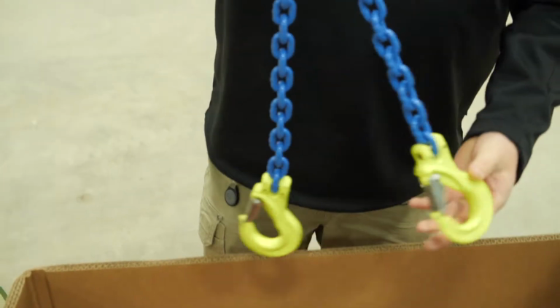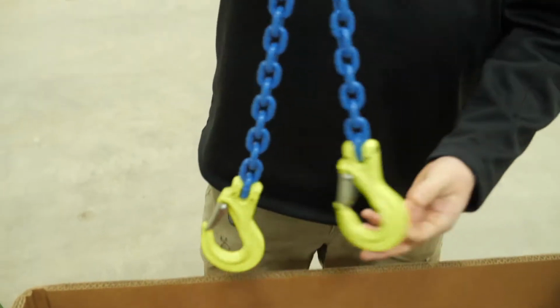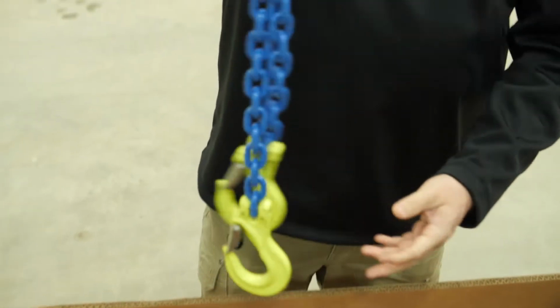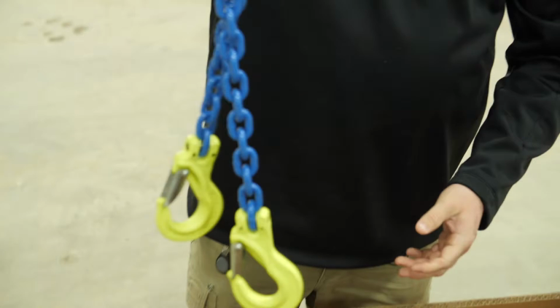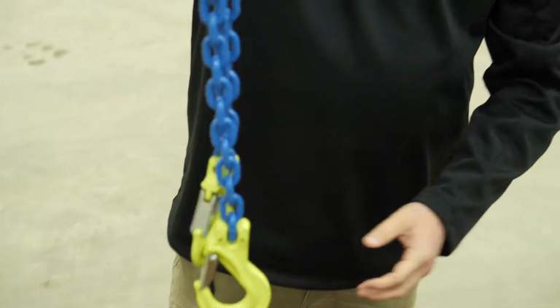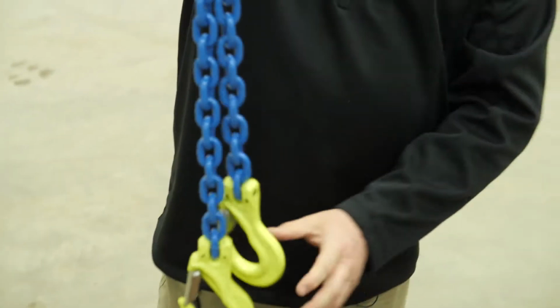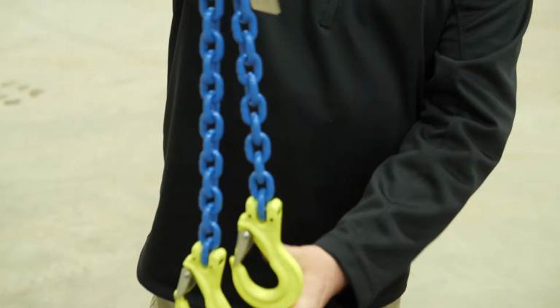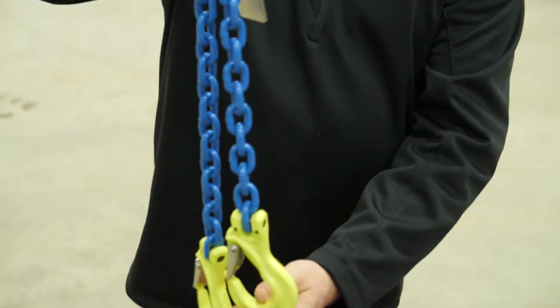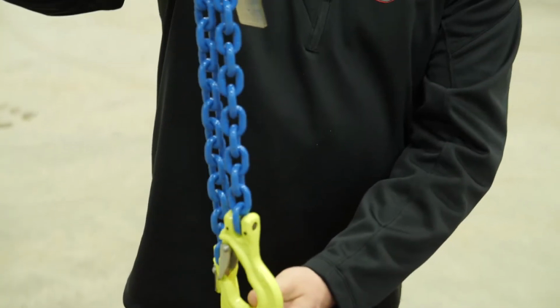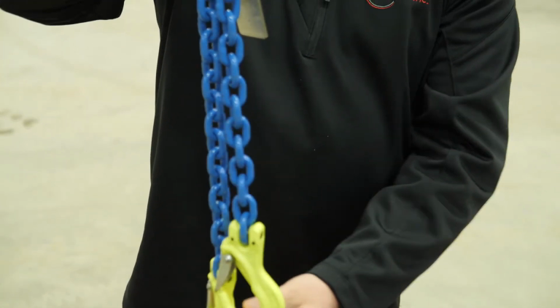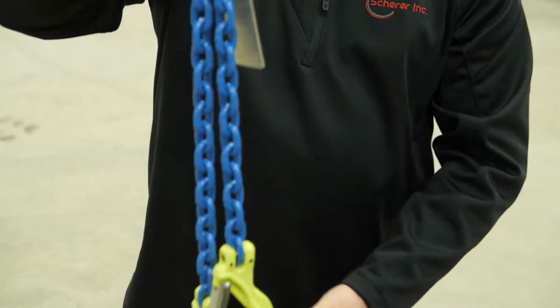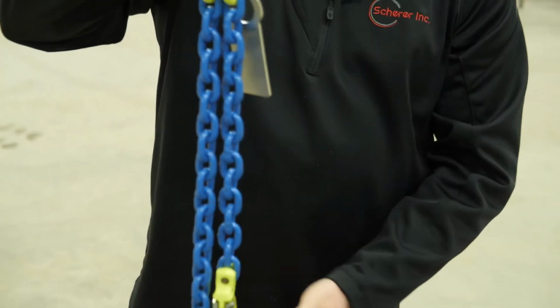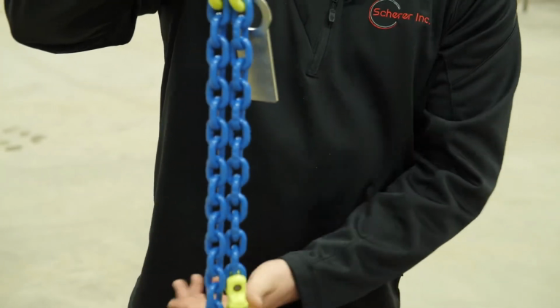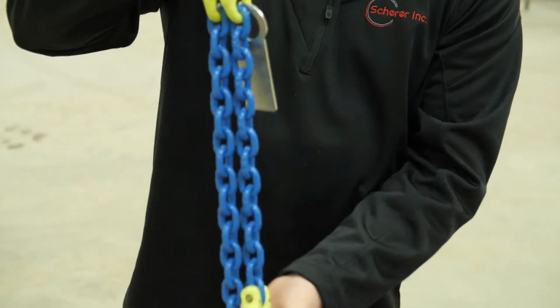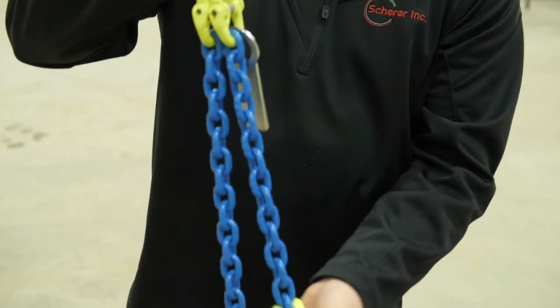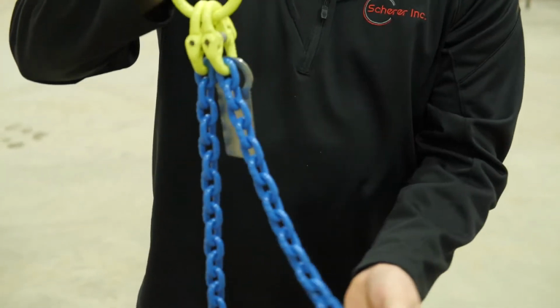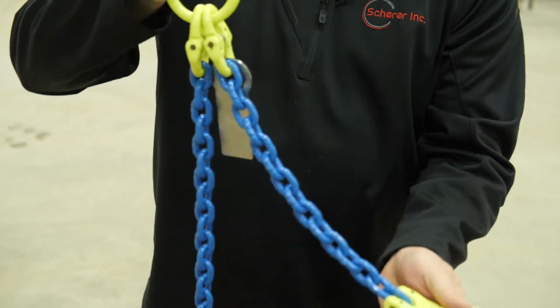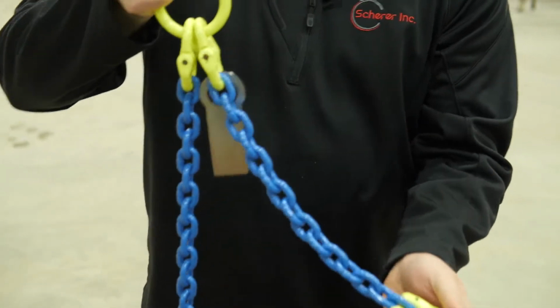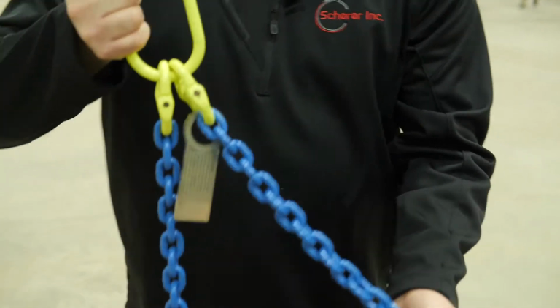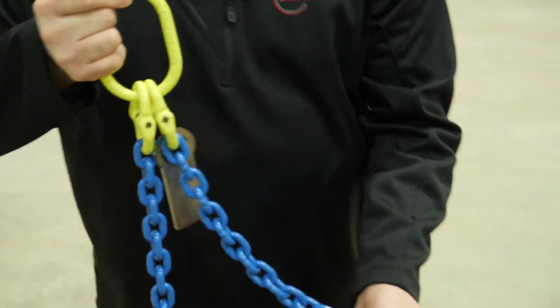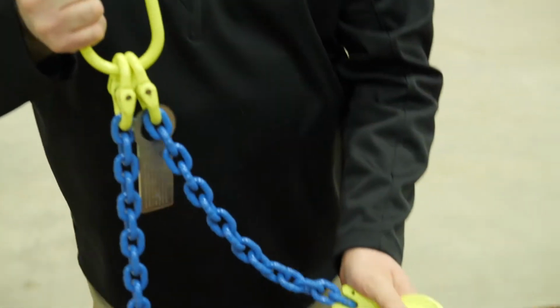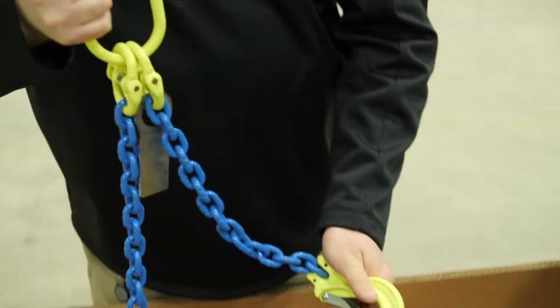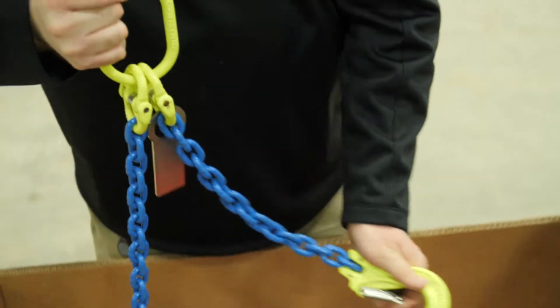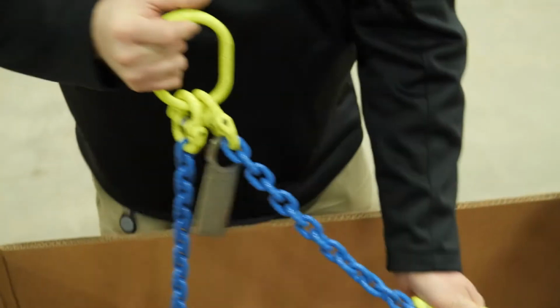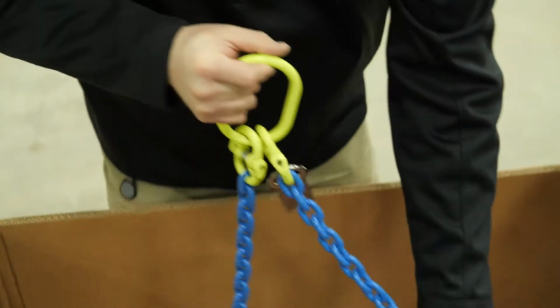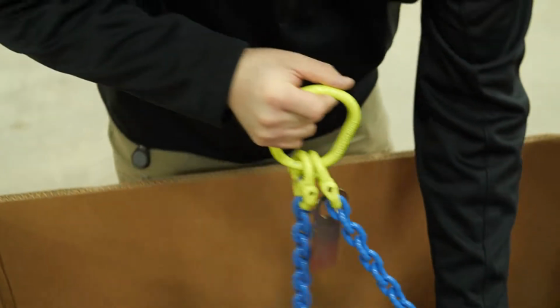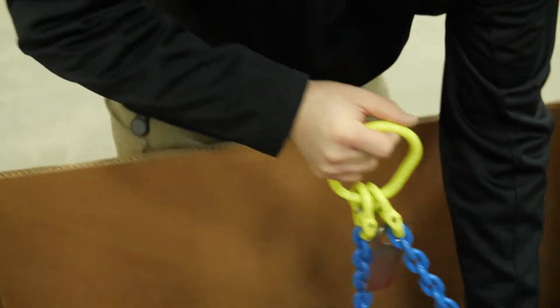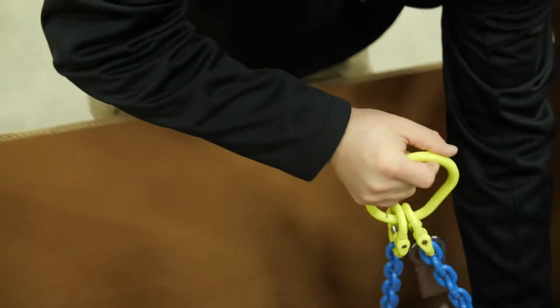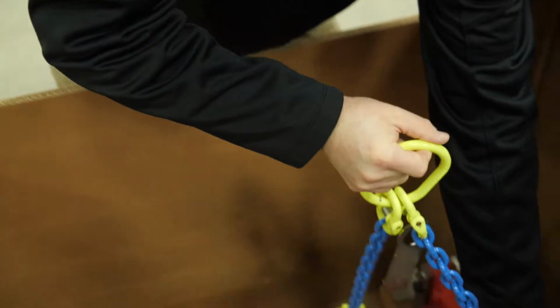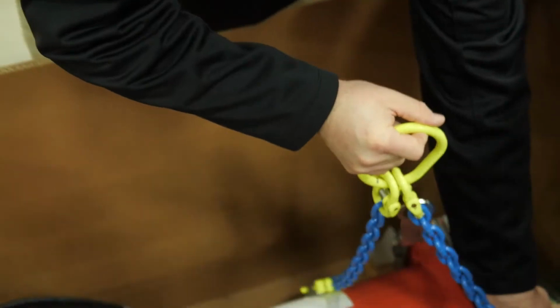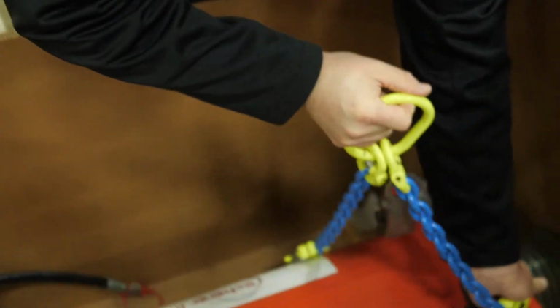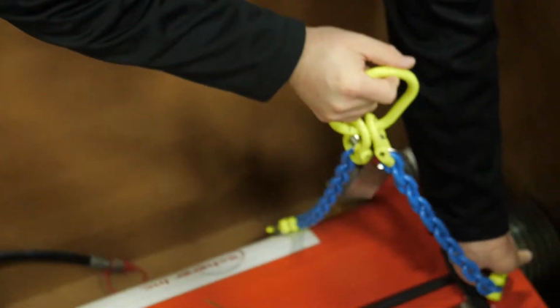One chain is shorter than the other — that's for the drive side of the processor, since the drive side is always heavier.